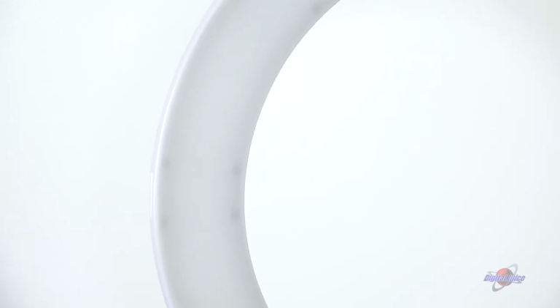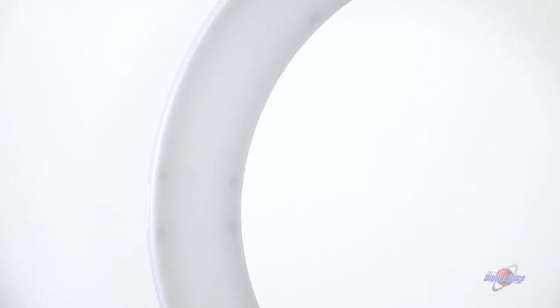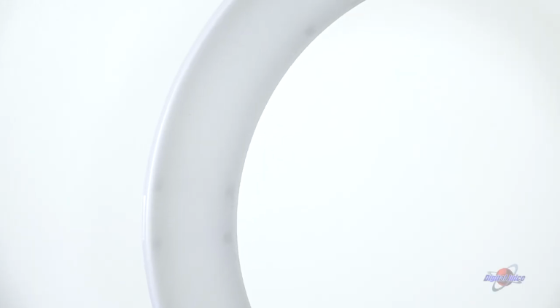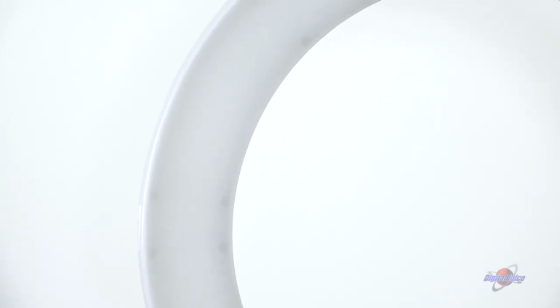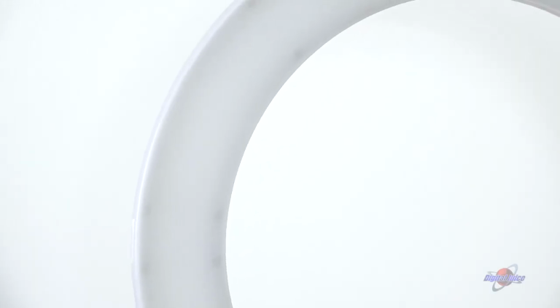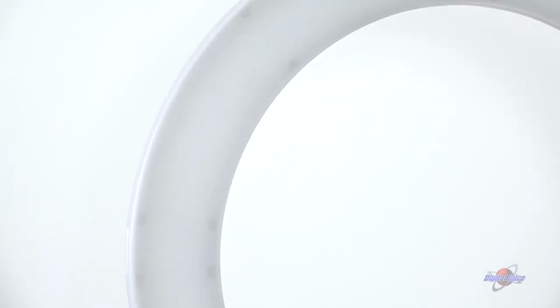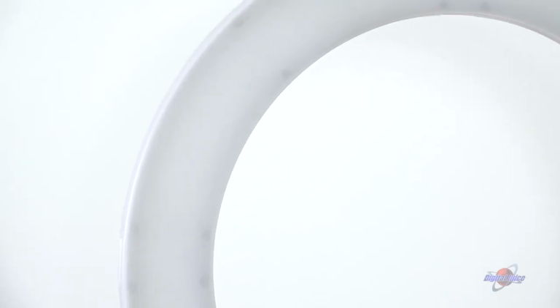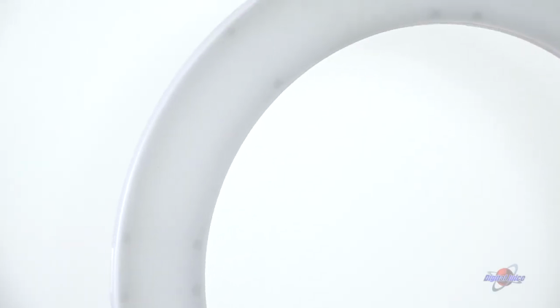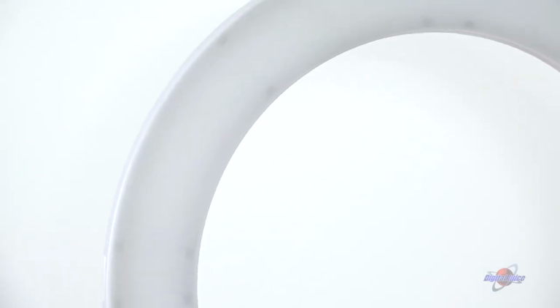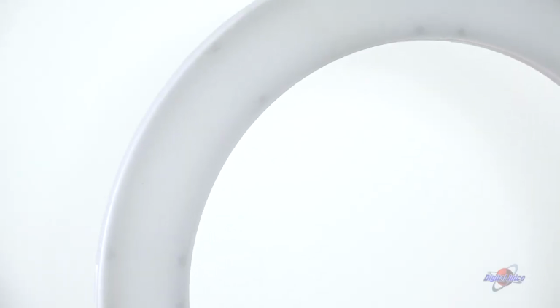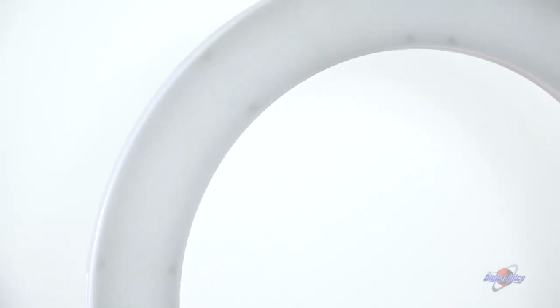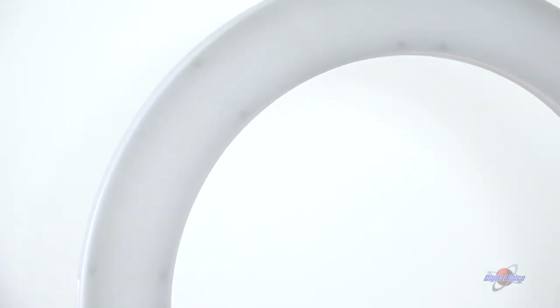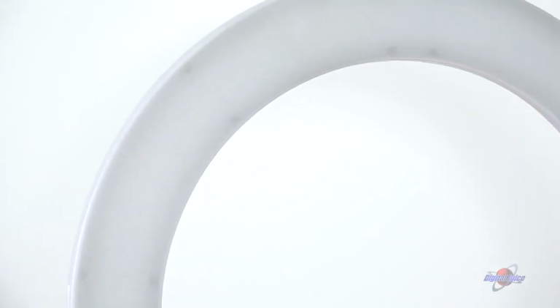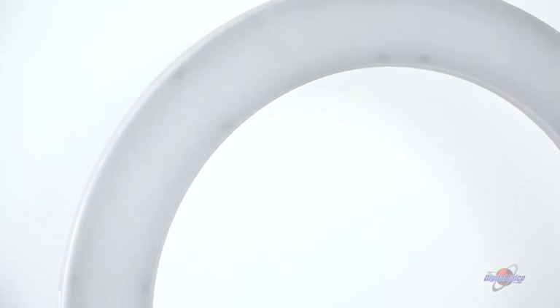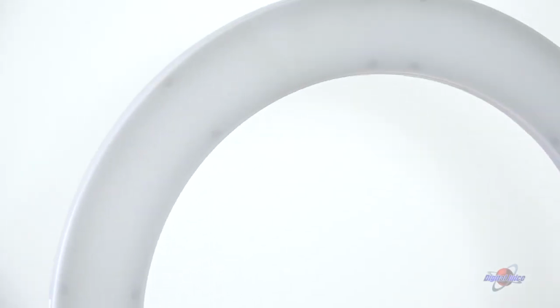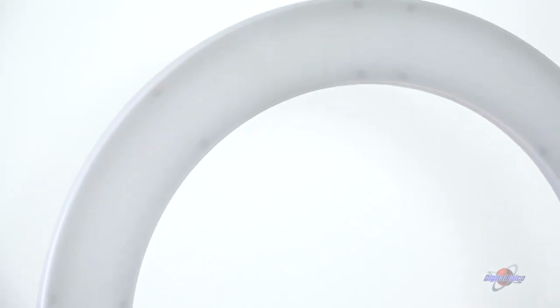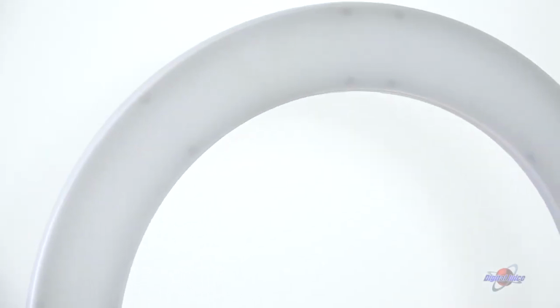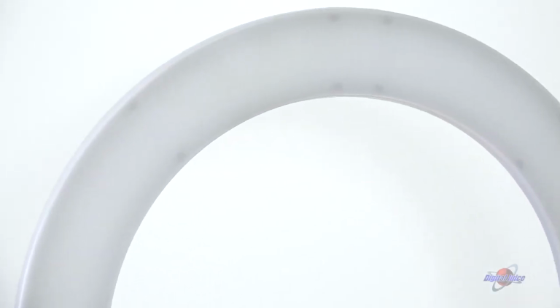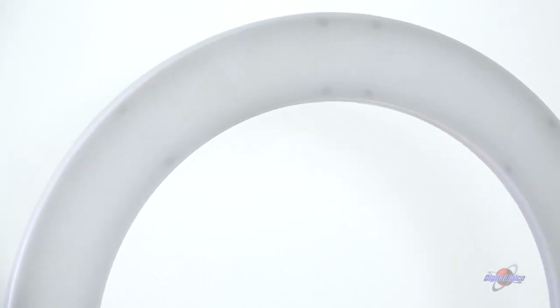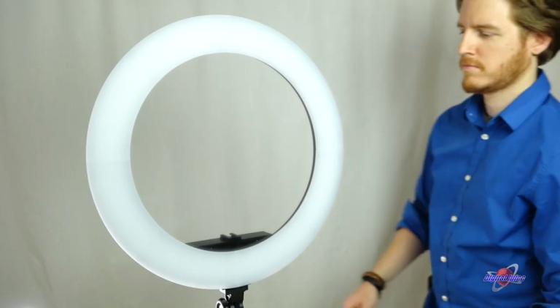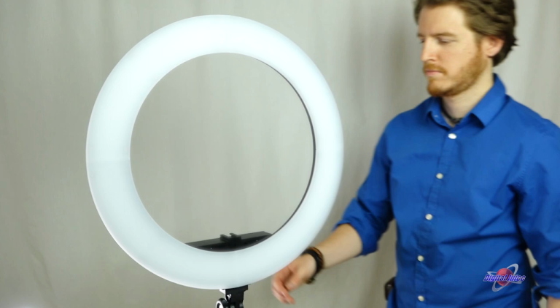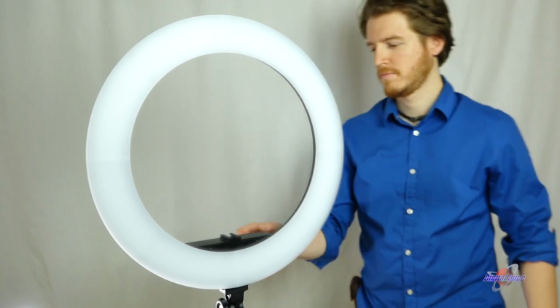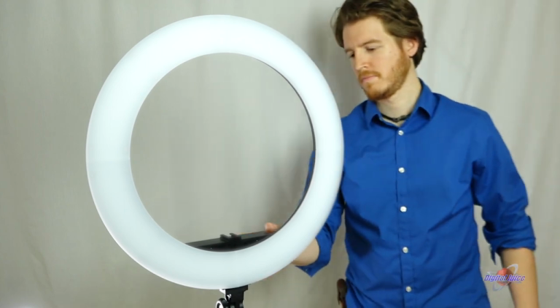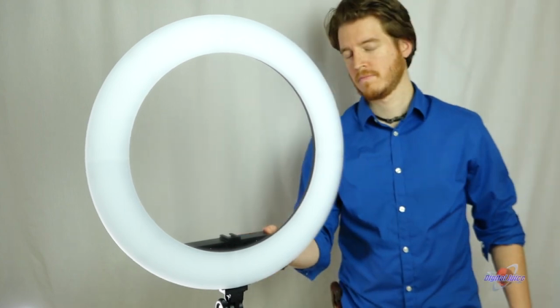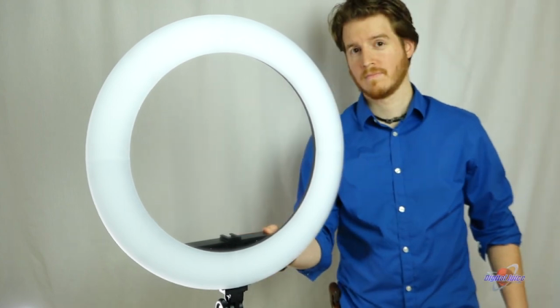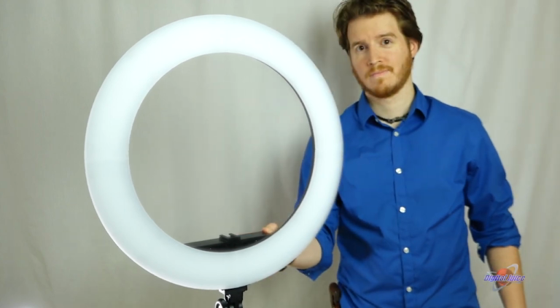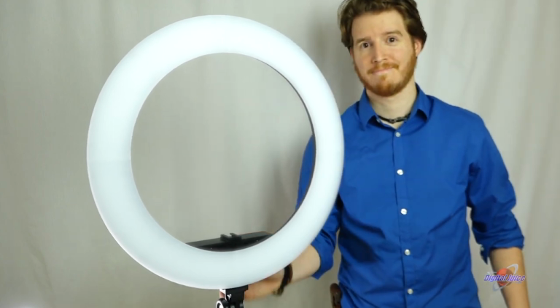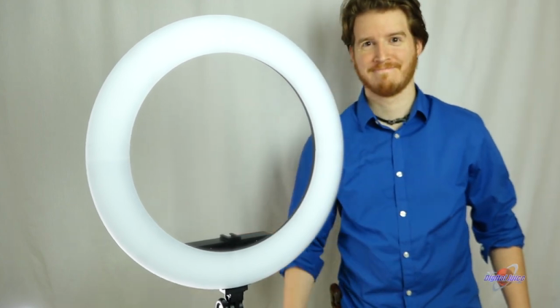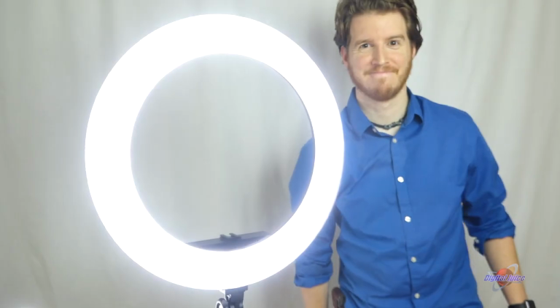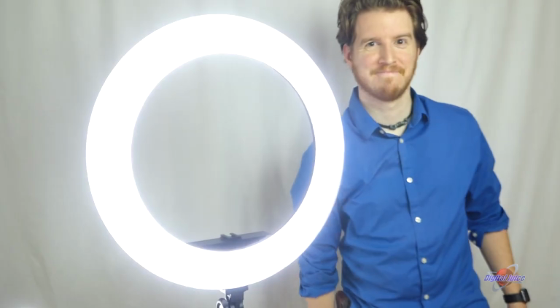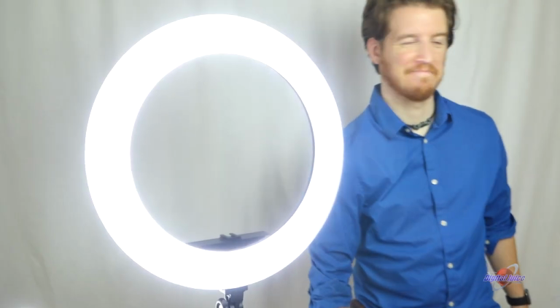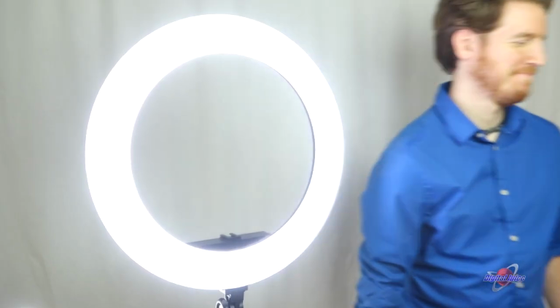So if you're looking for a simple lighting solution to make sure your subject is lit perfectly every time, check out the Digital Juice Ring Burst.